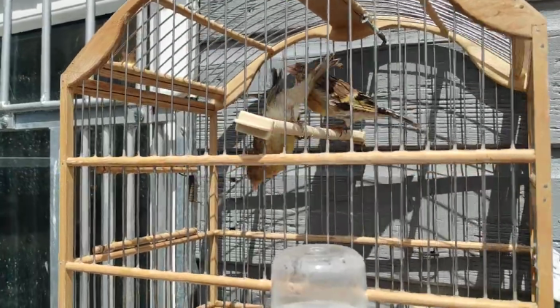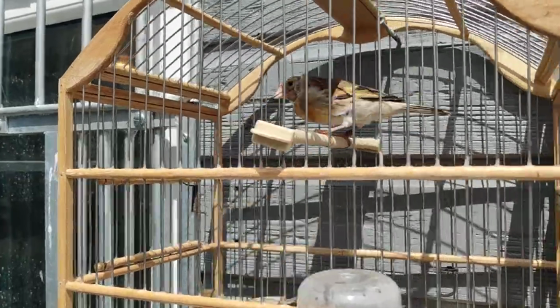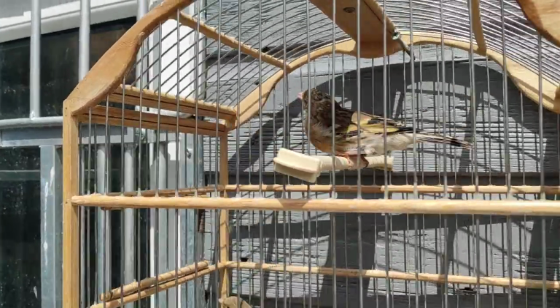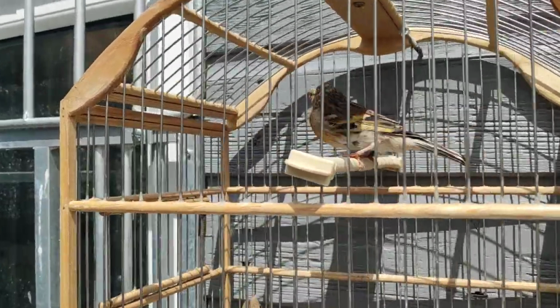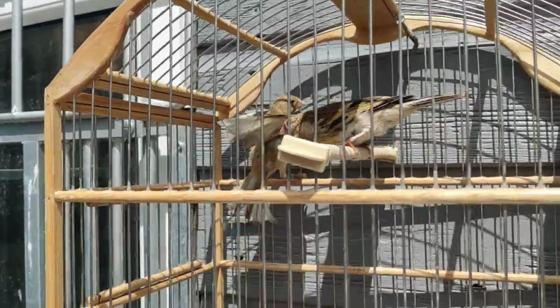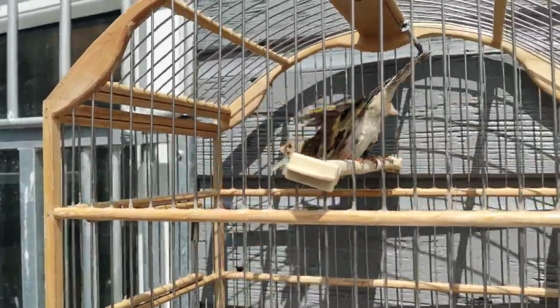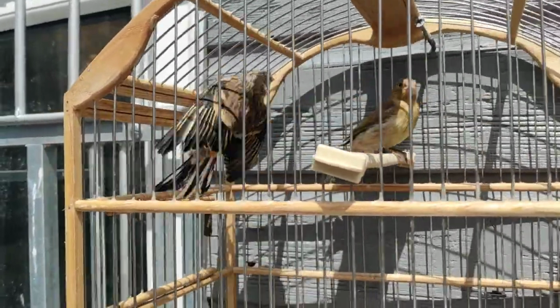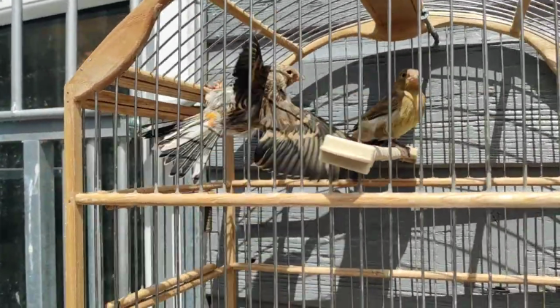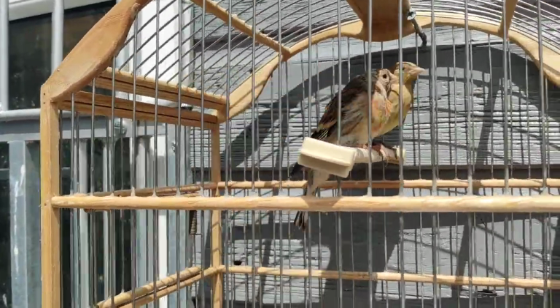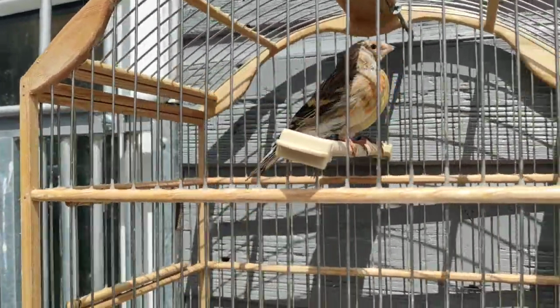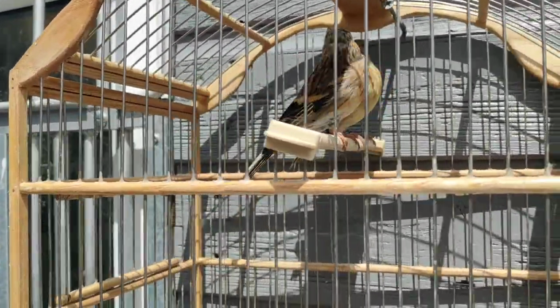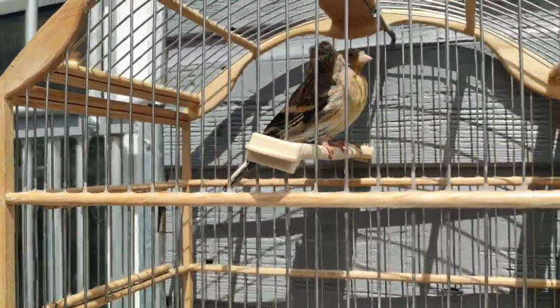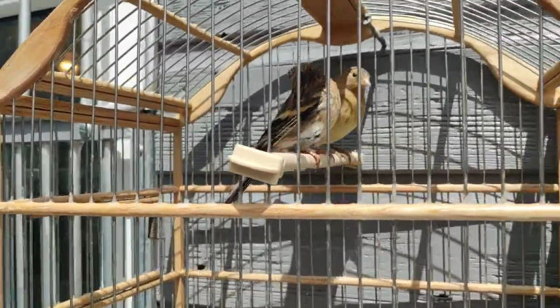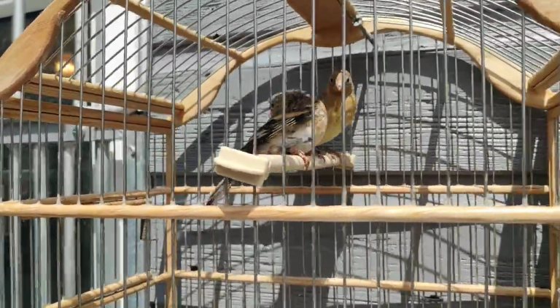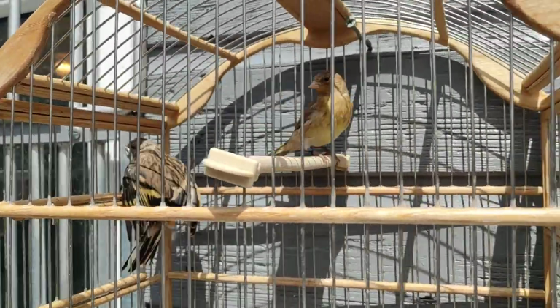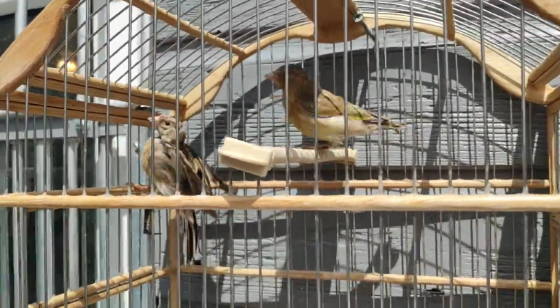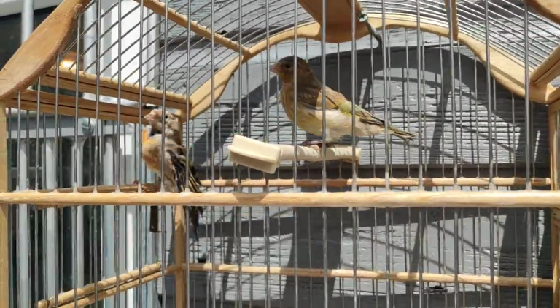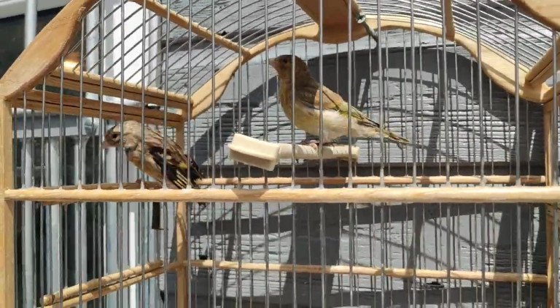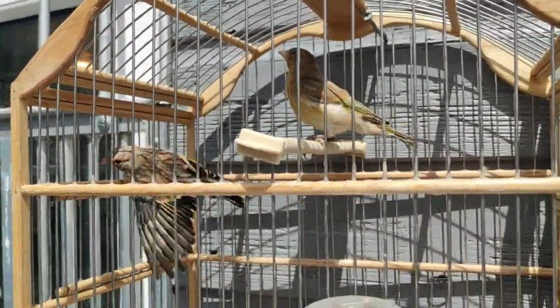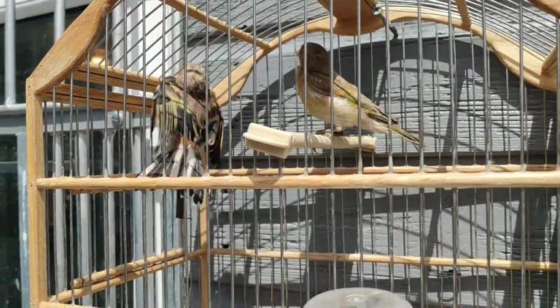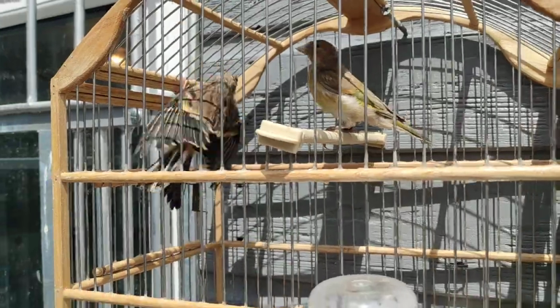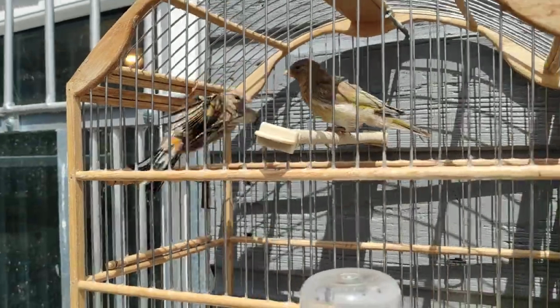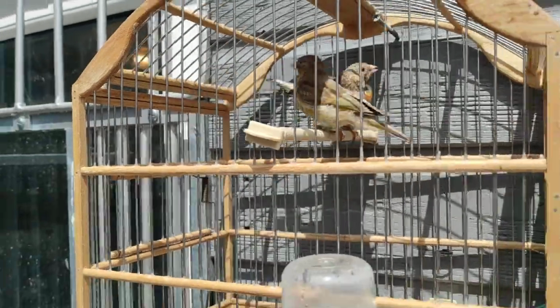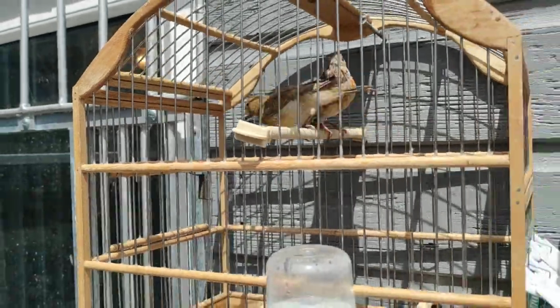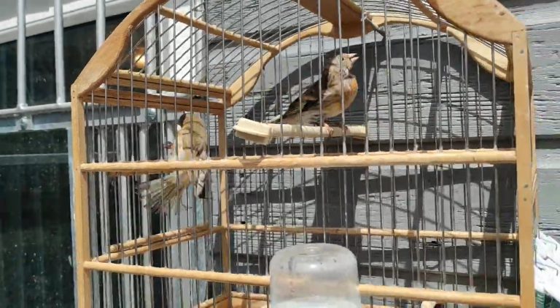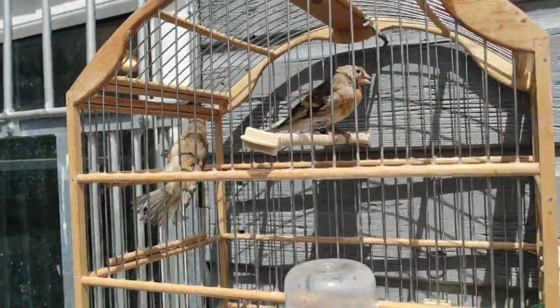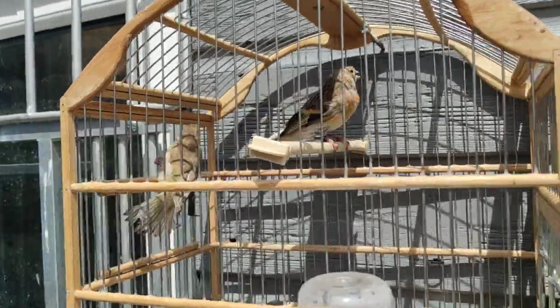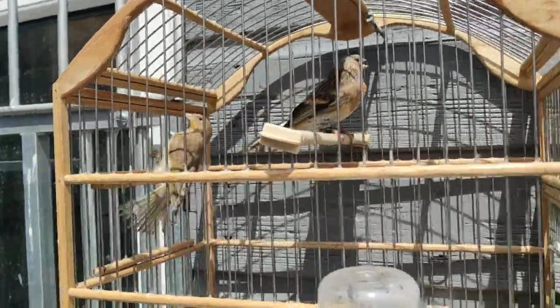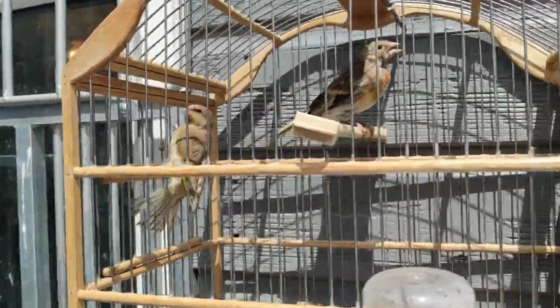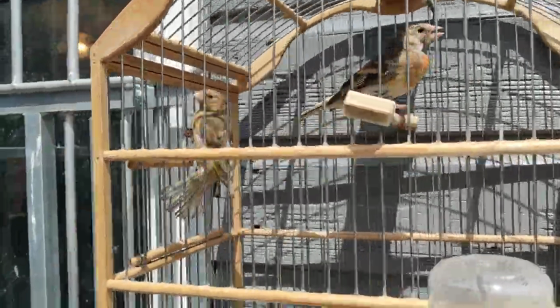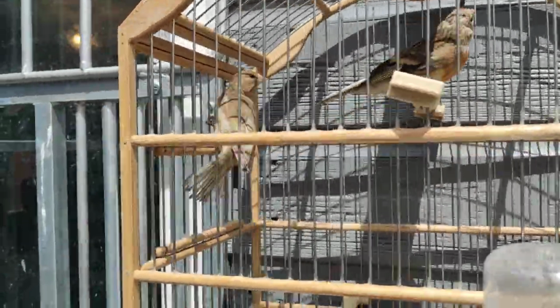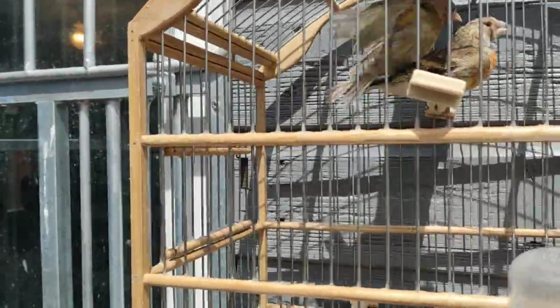This one here started molting a bit — it's got this red chest coming in, and that's a grey wing there.